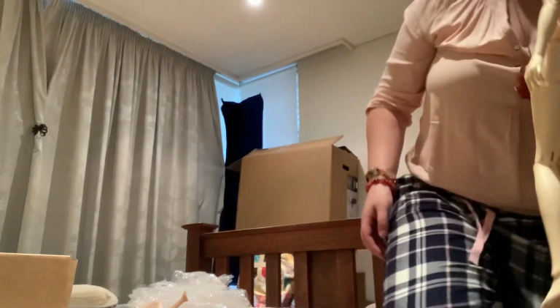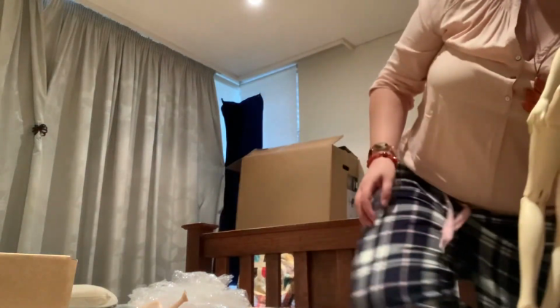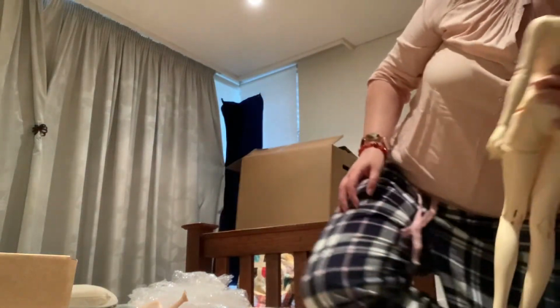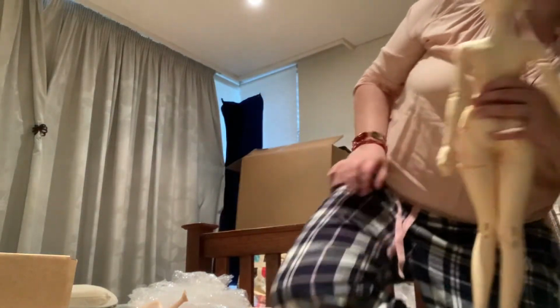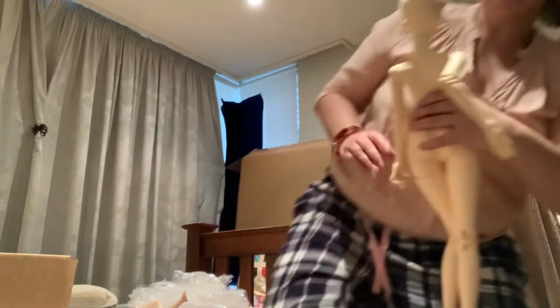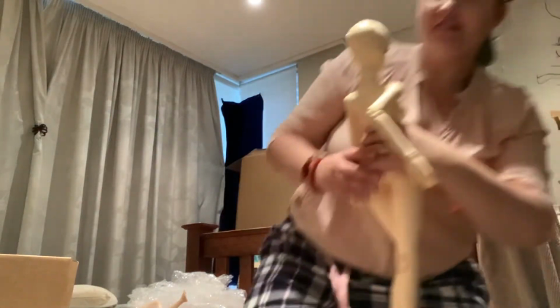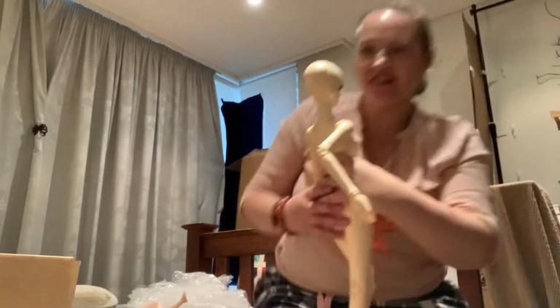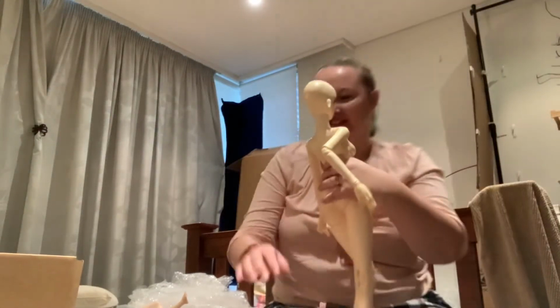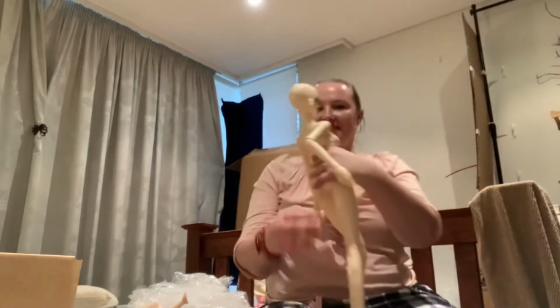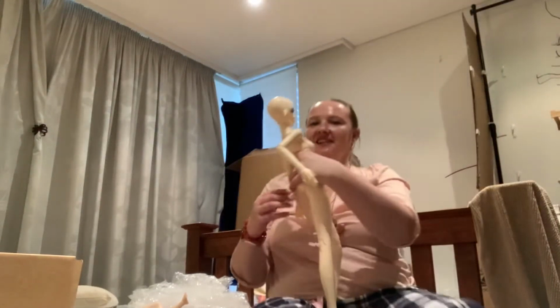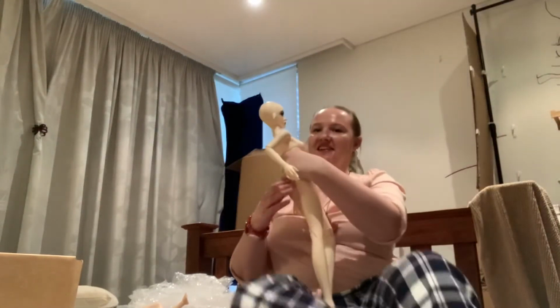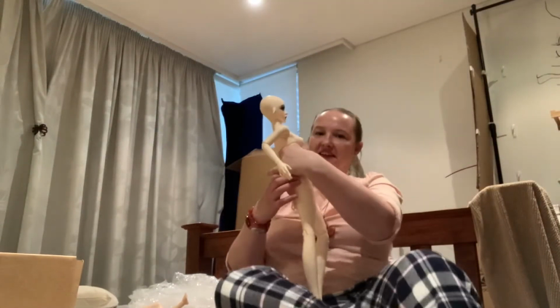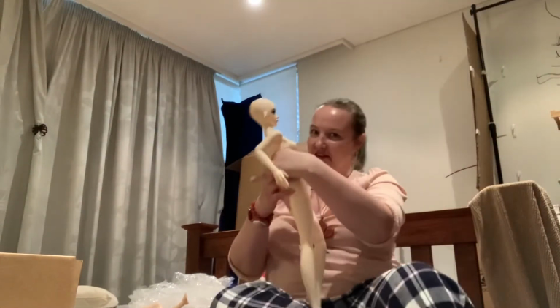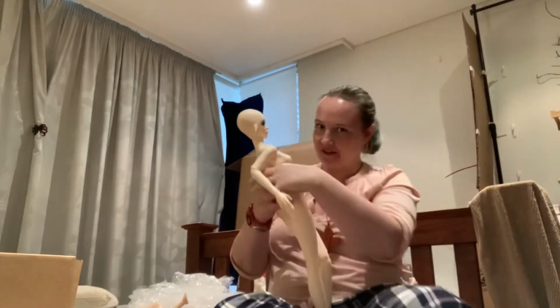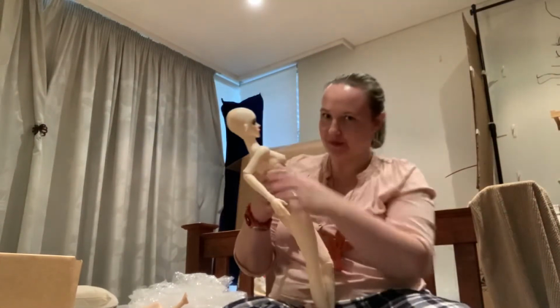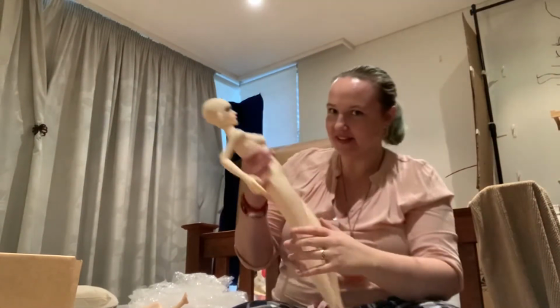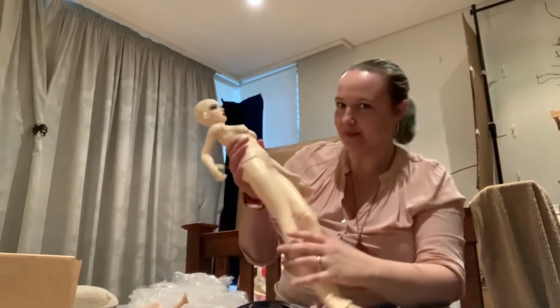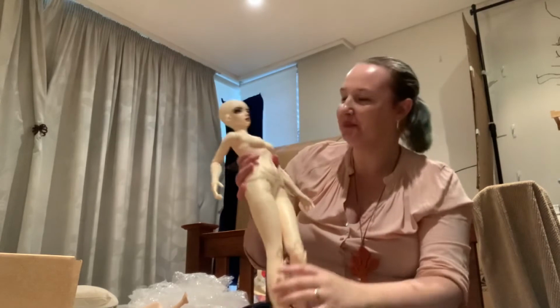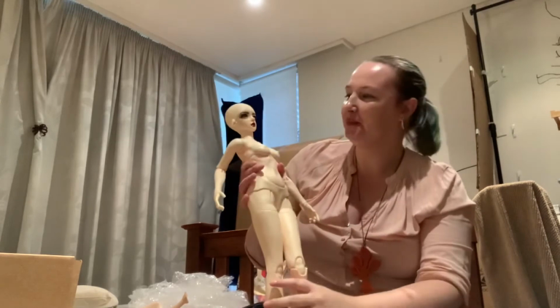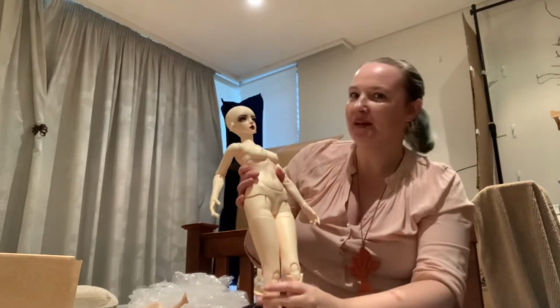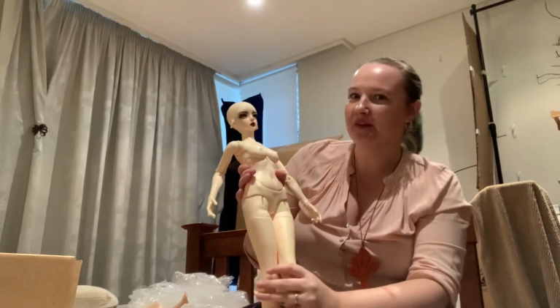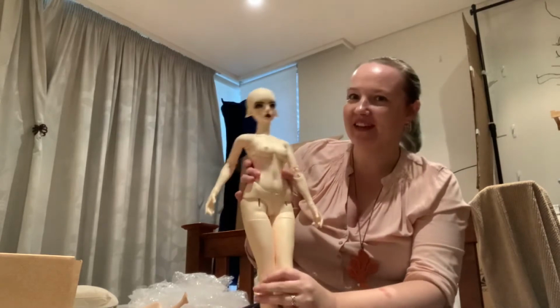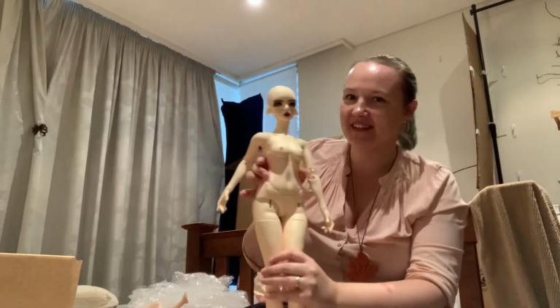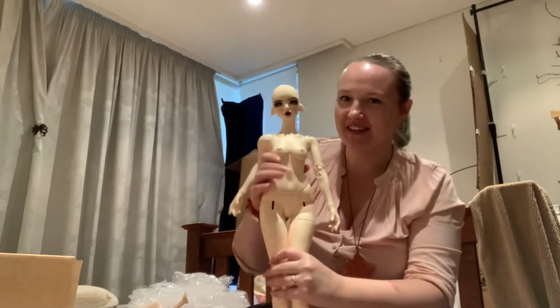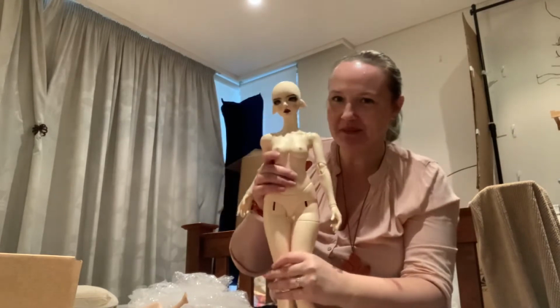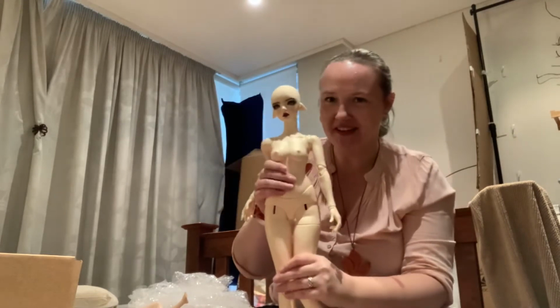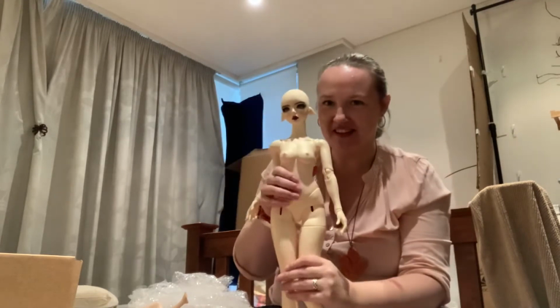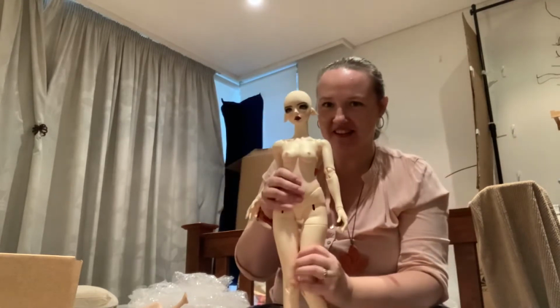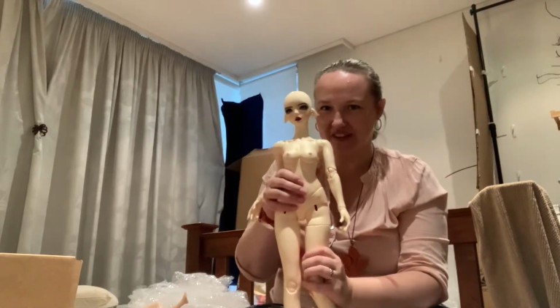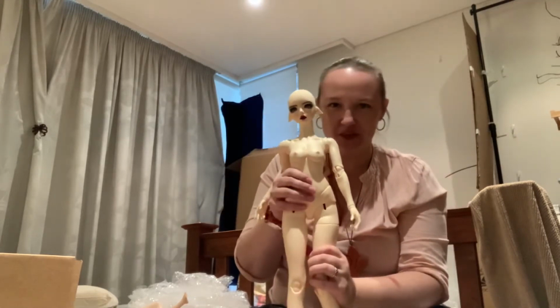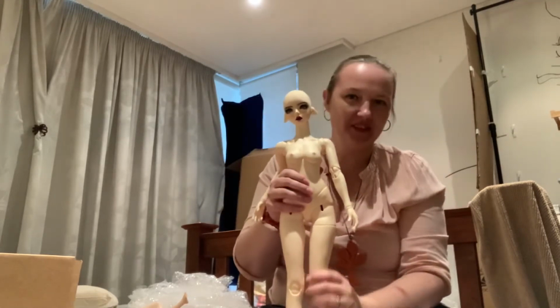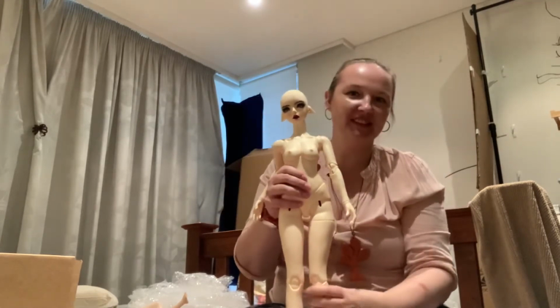This will be part two of the video because getting her wrapped was pretty hectic, but here is my Superdoll Esther.